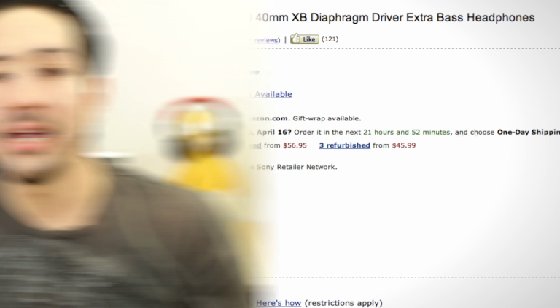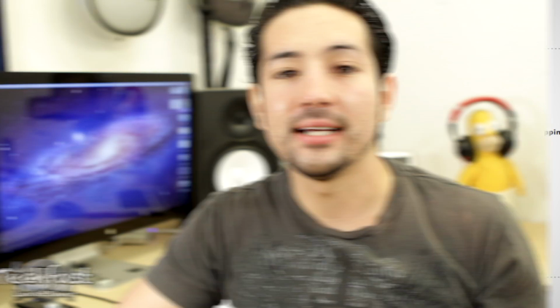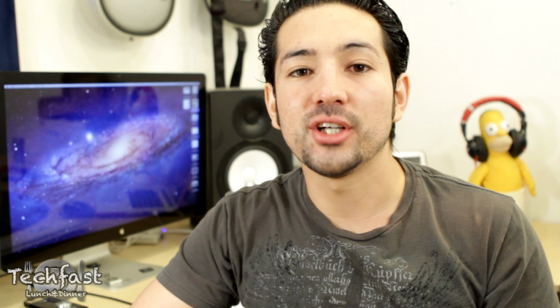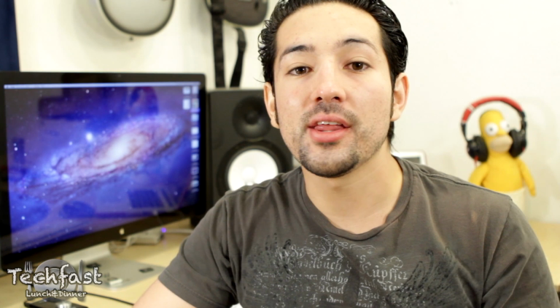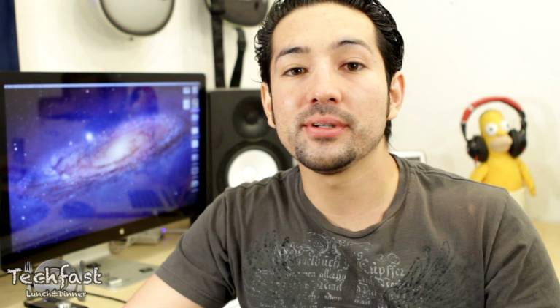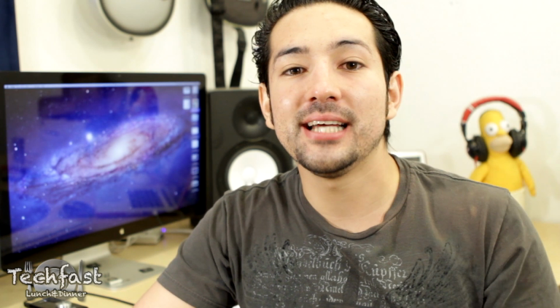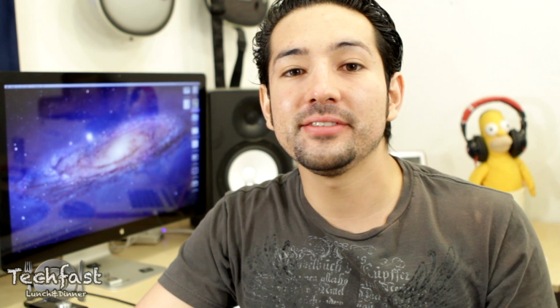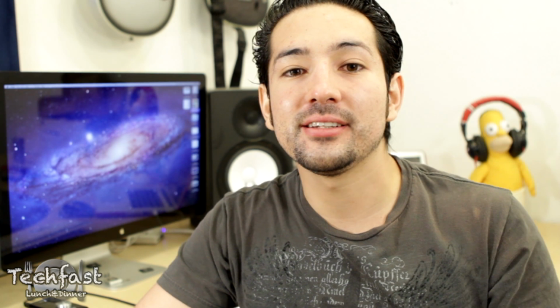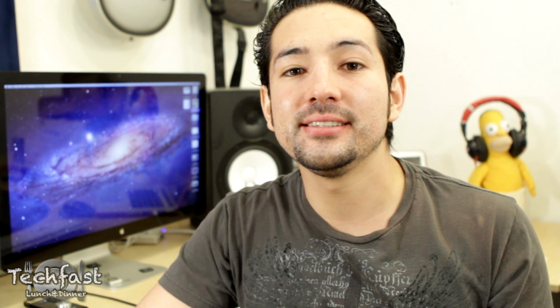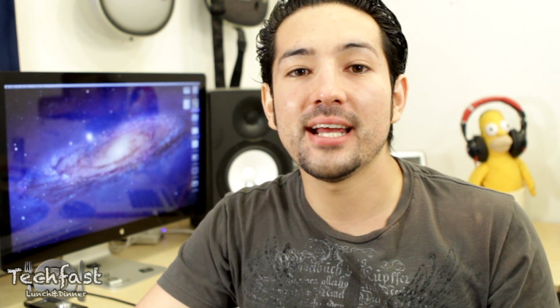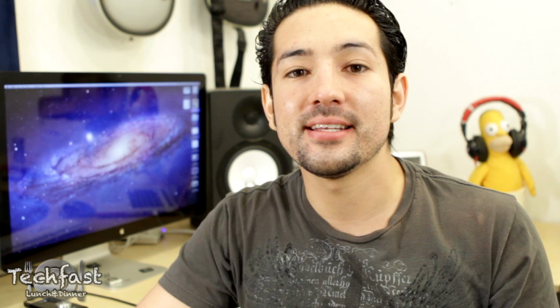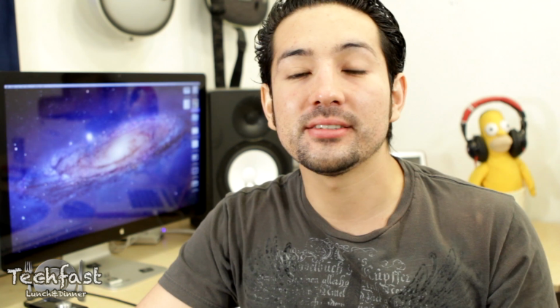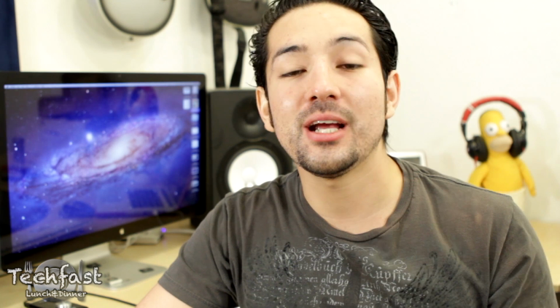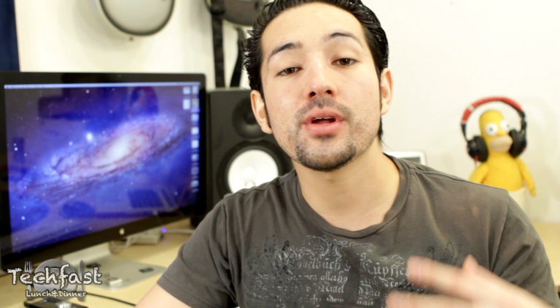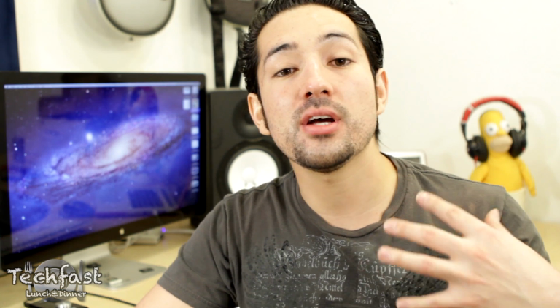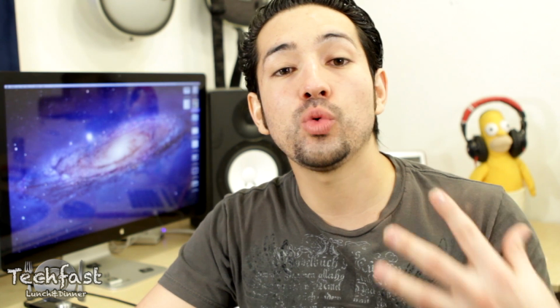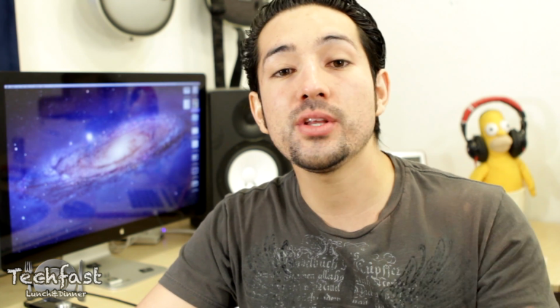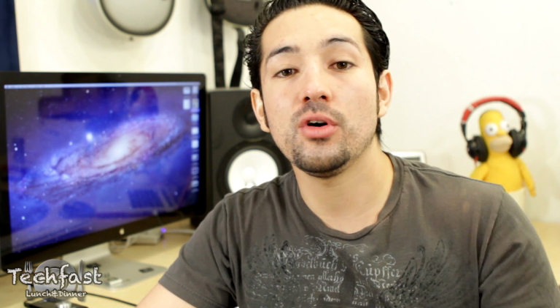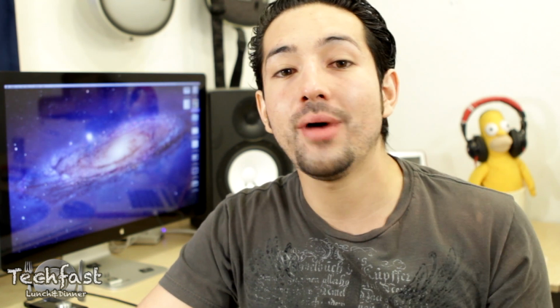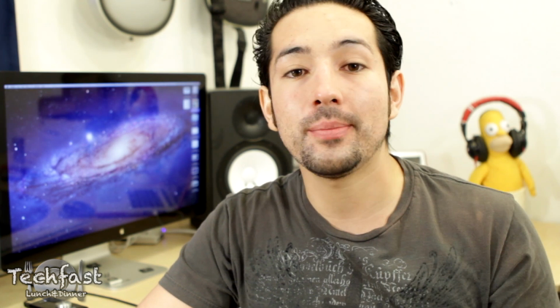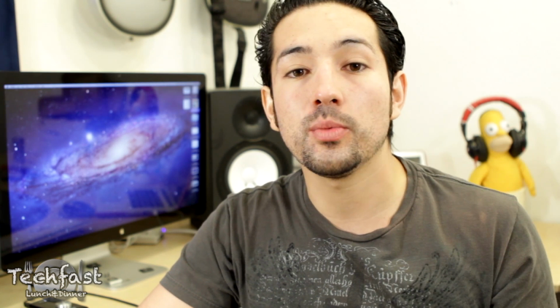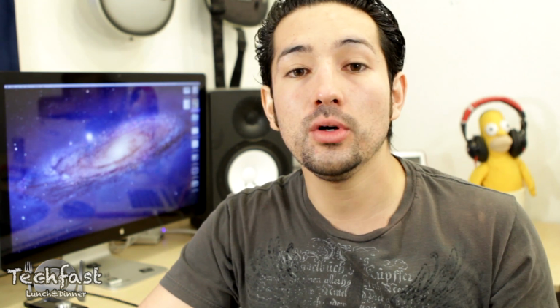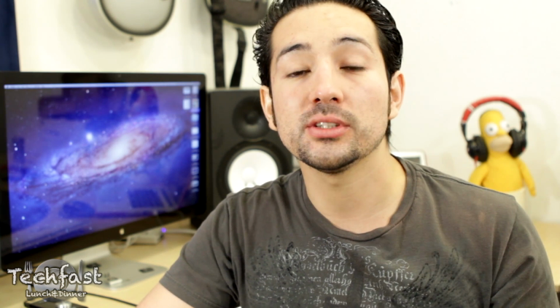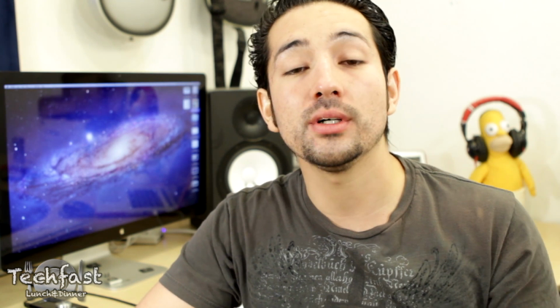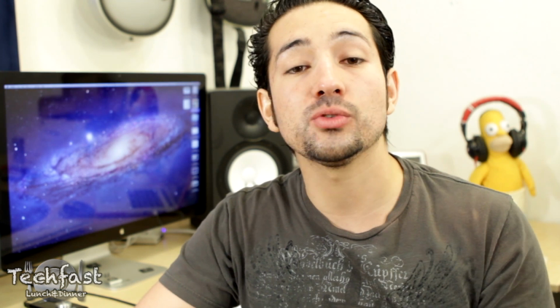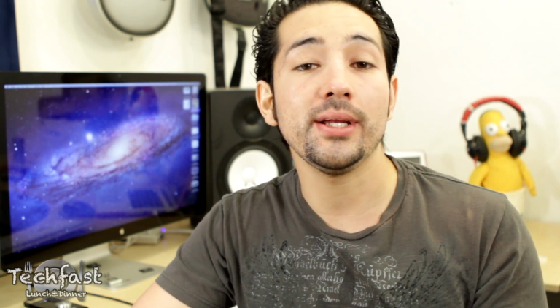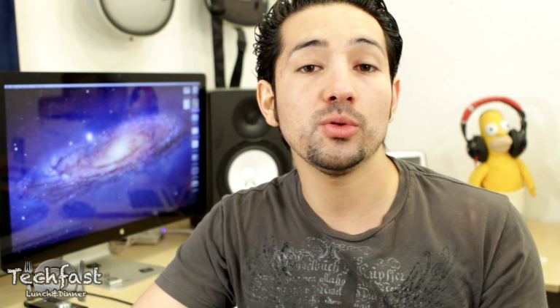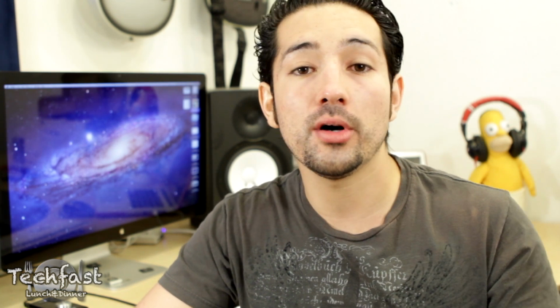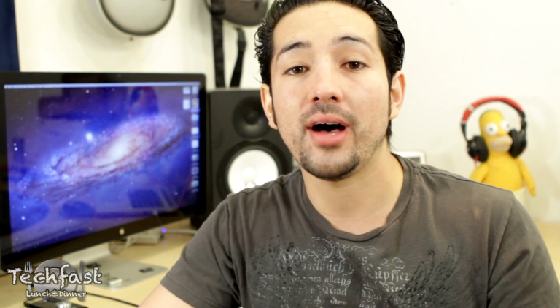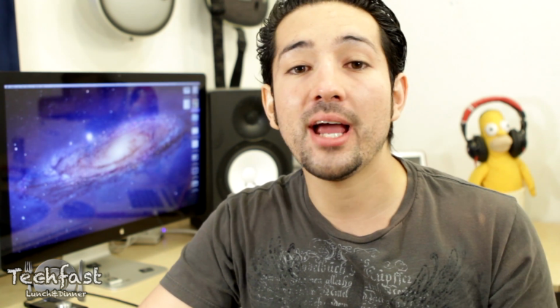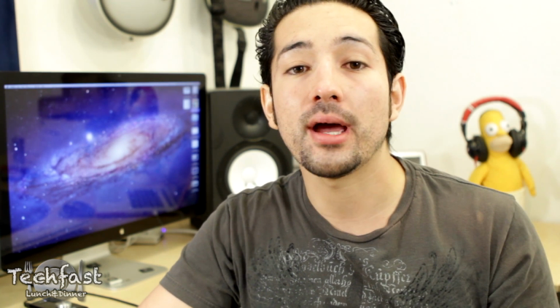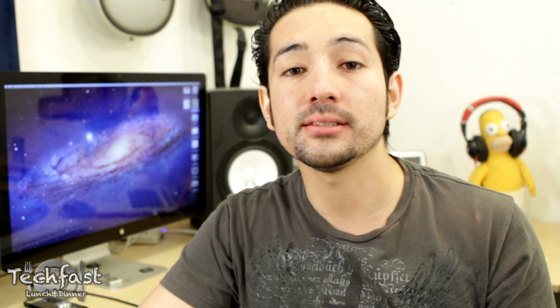Hey guys, Jonathan here with TechFist Lunch and Dinner. Today we're going to talk 2012 MacBook Pros as well as 2012 iMacs.